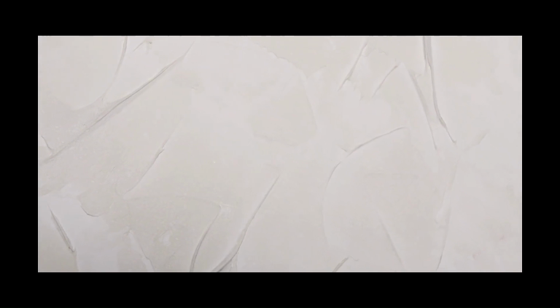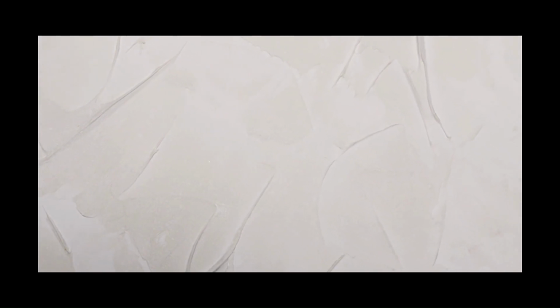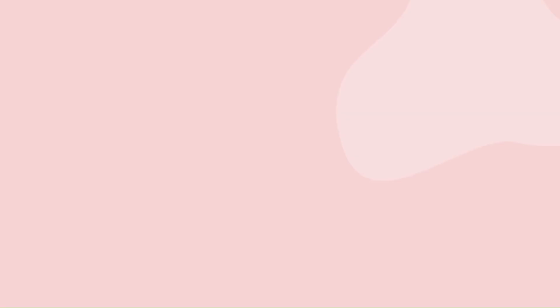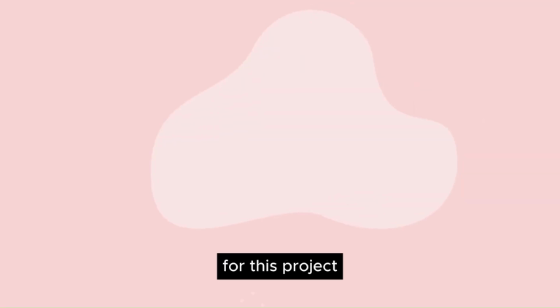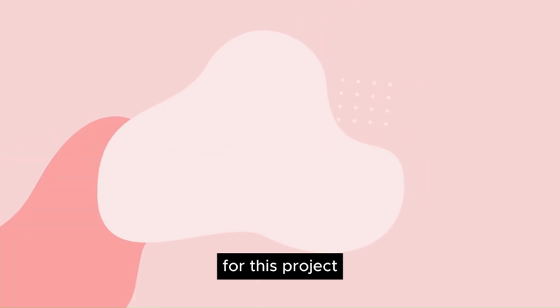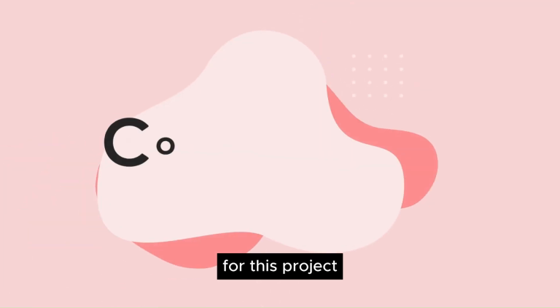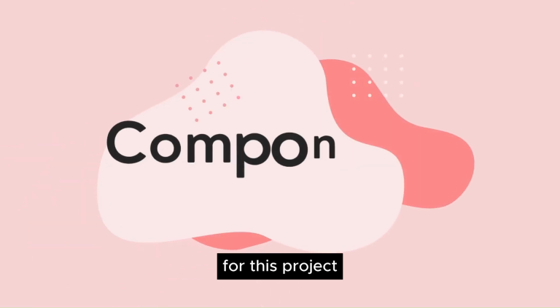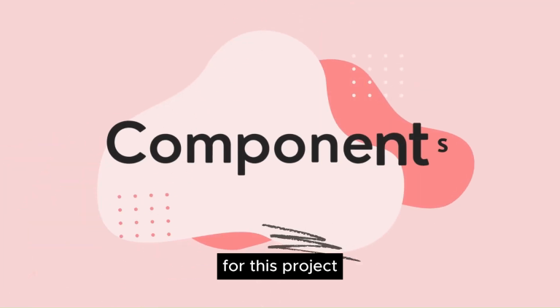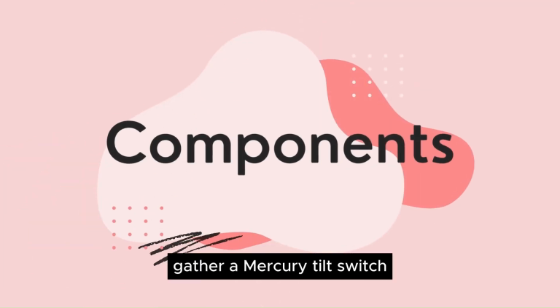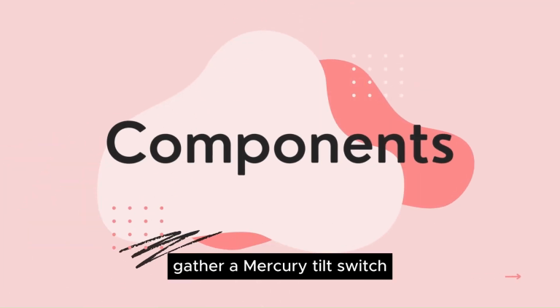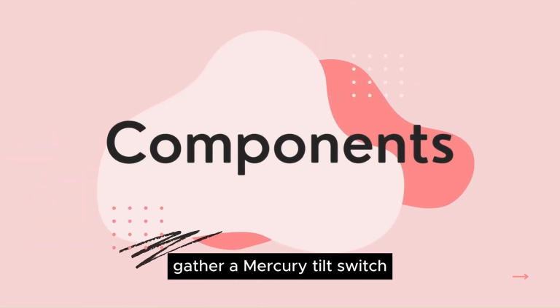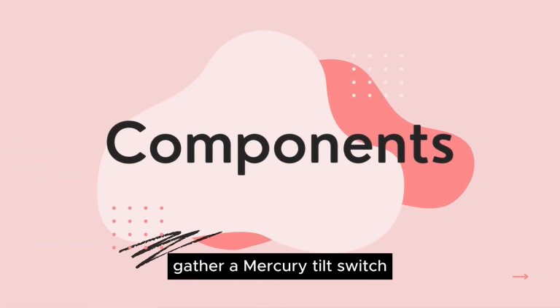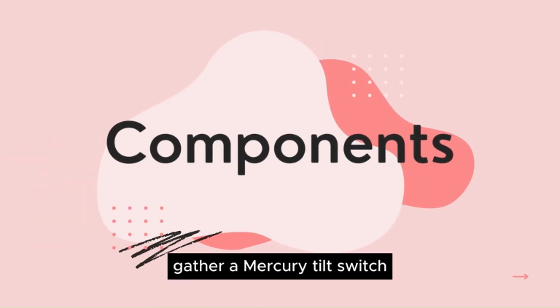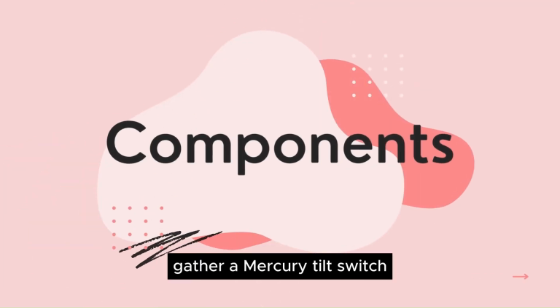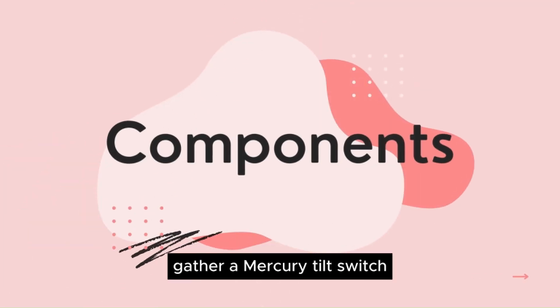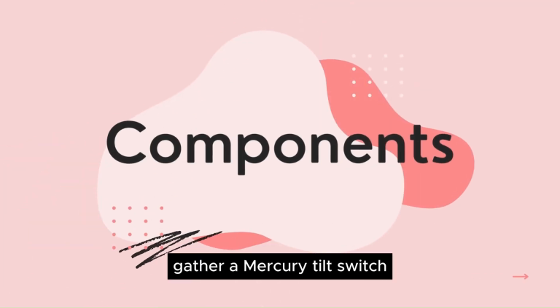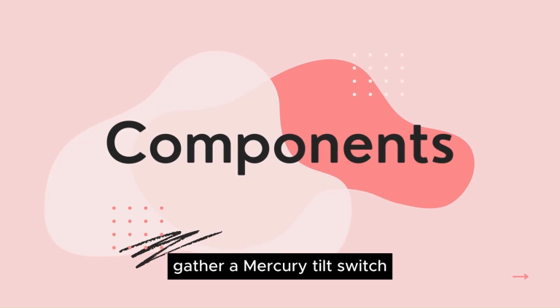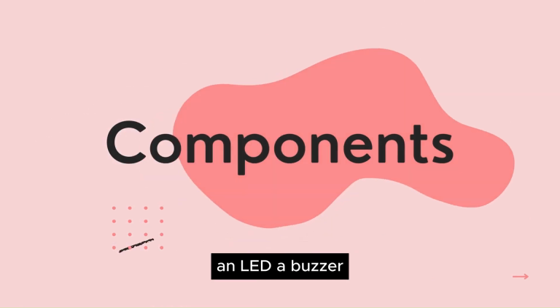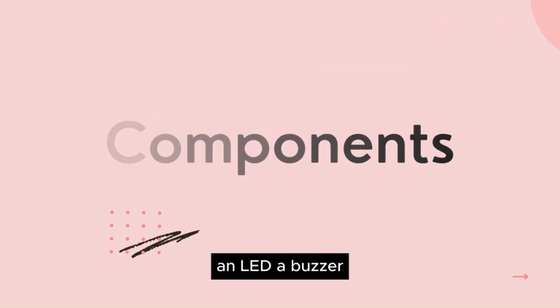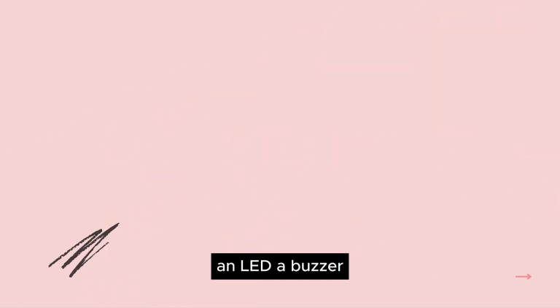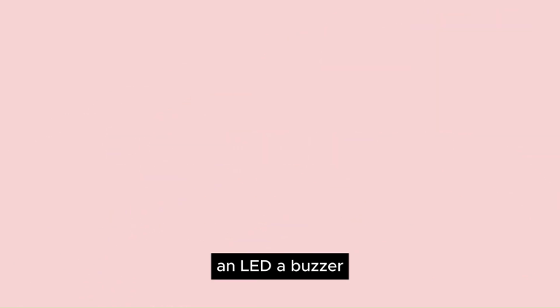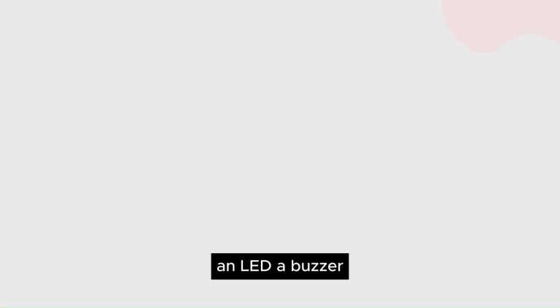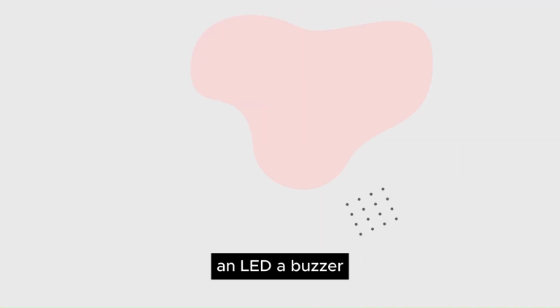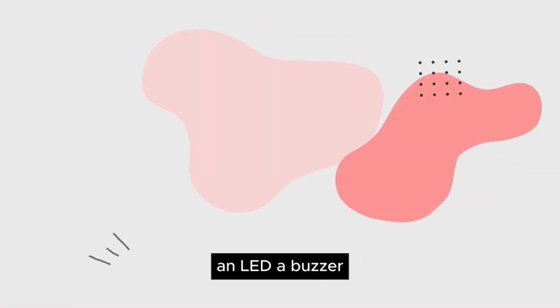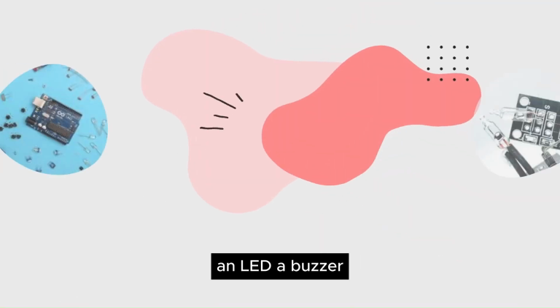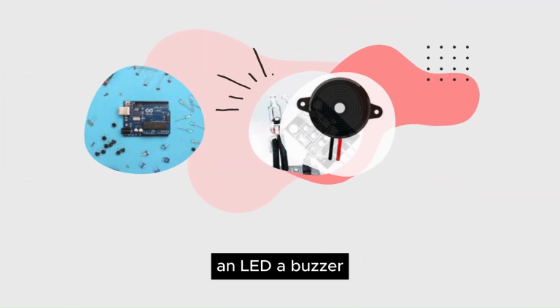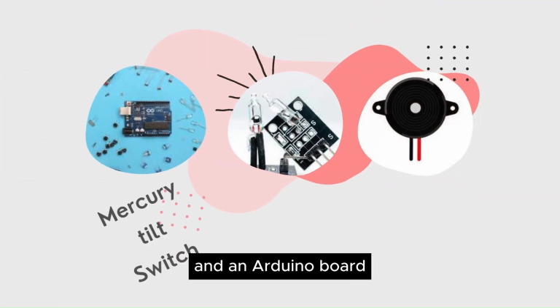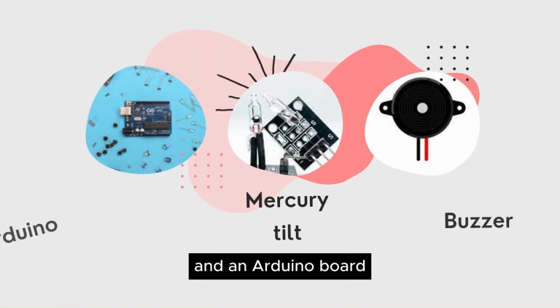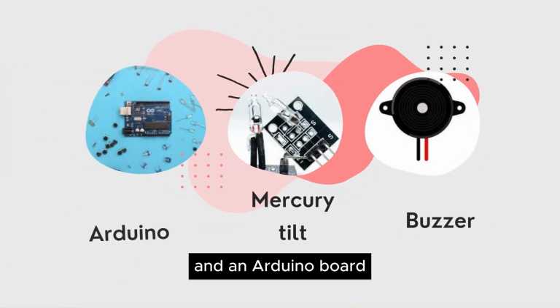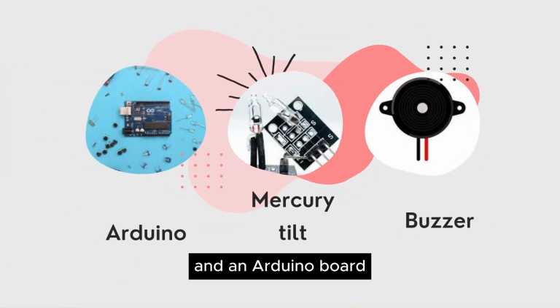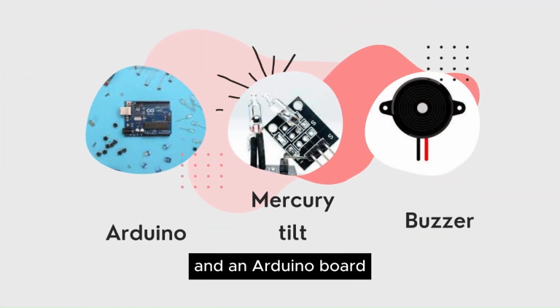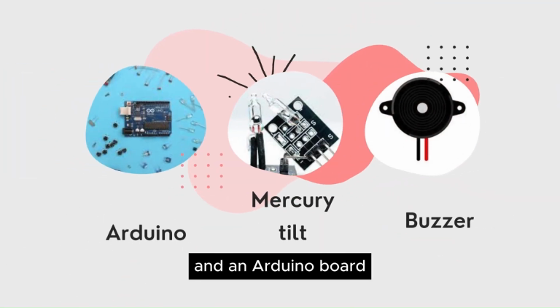For this project, gather a Mercury tilt switch, an LED, a buzzer, and an Arduino board.